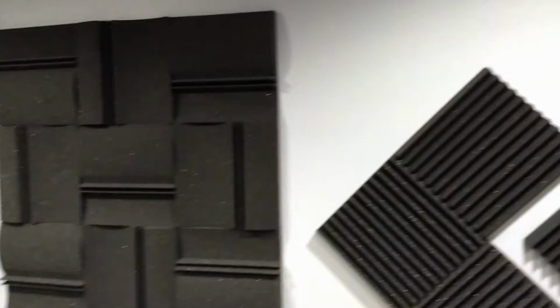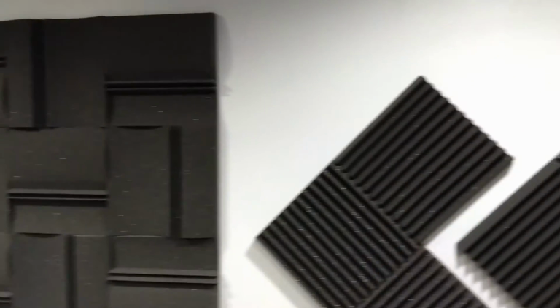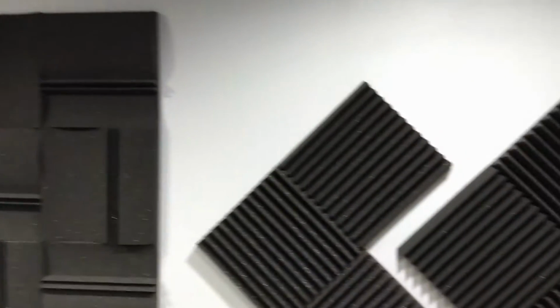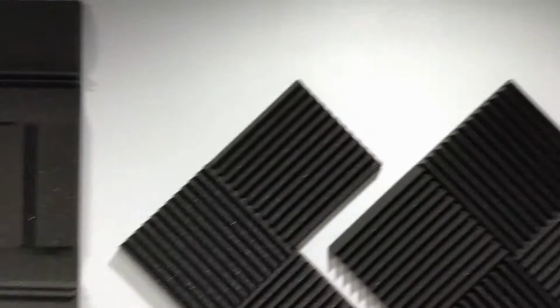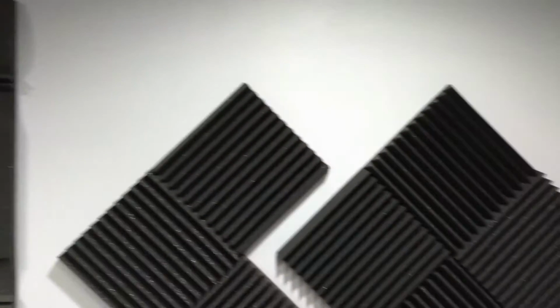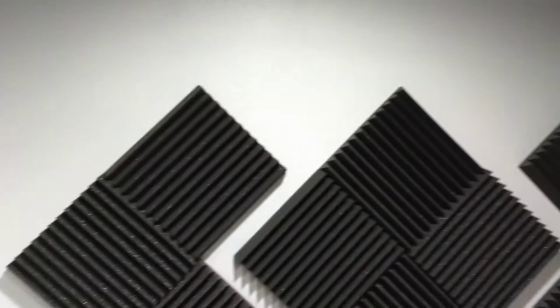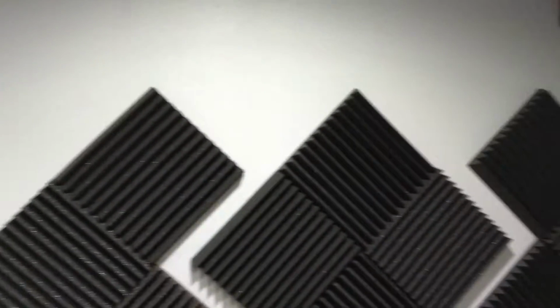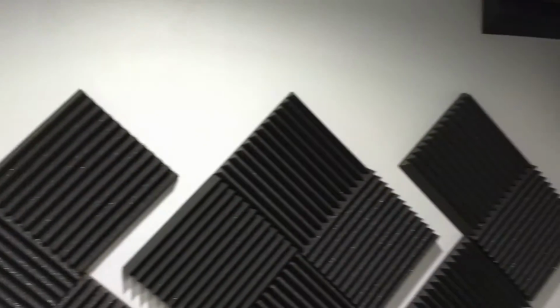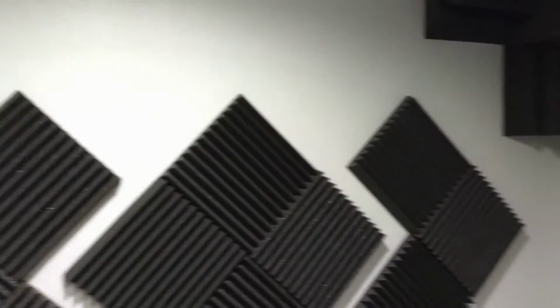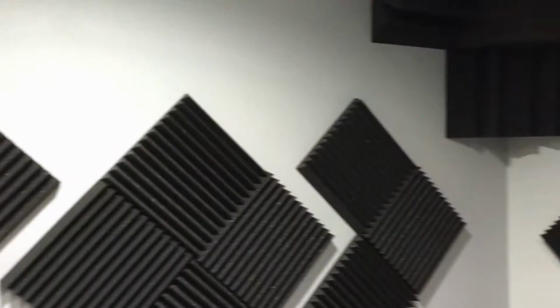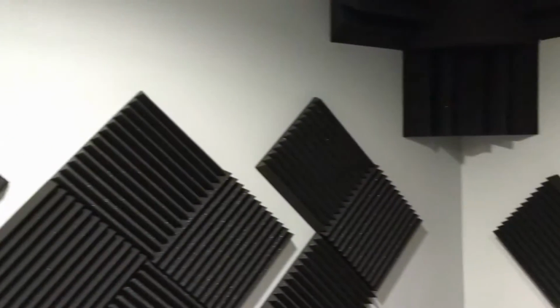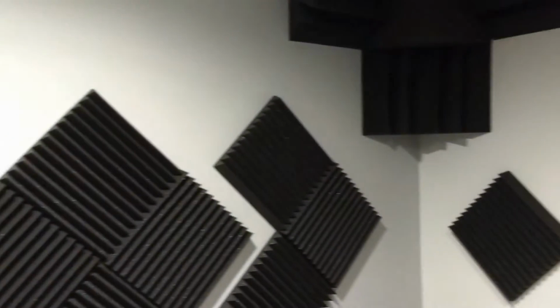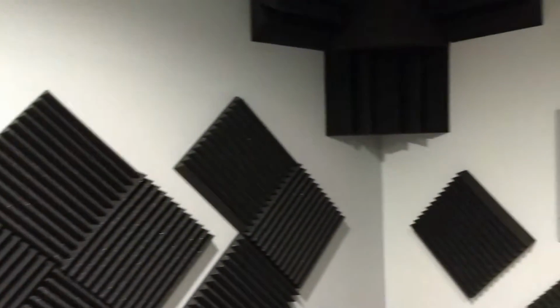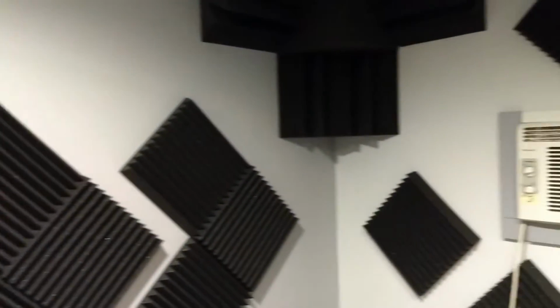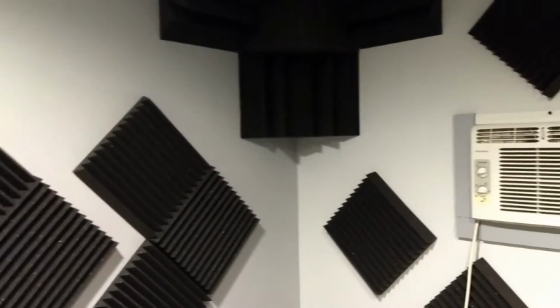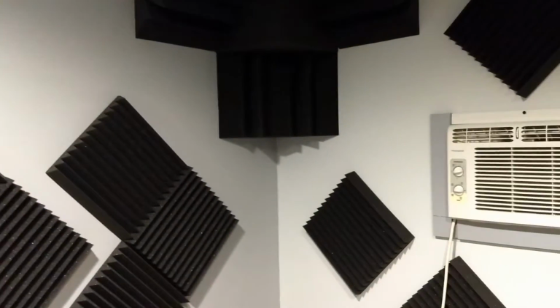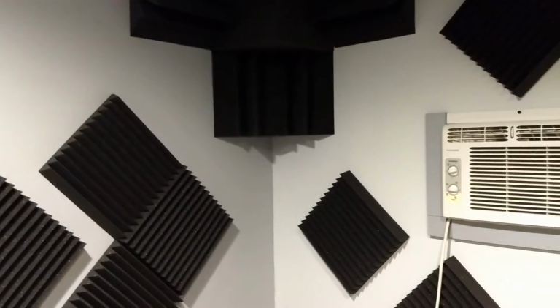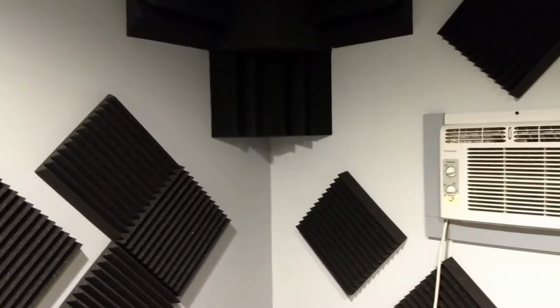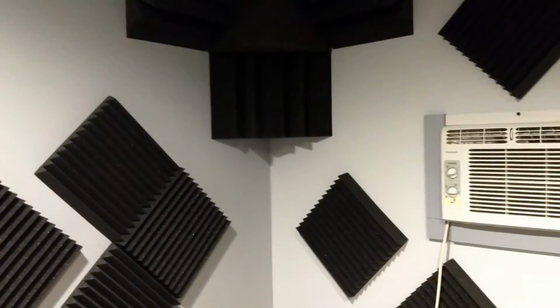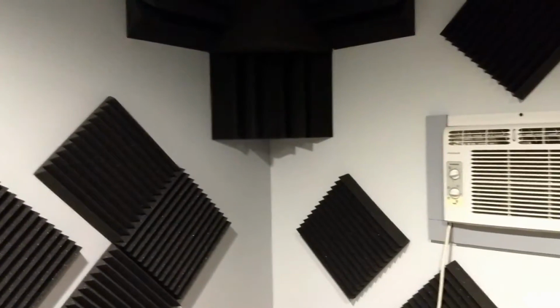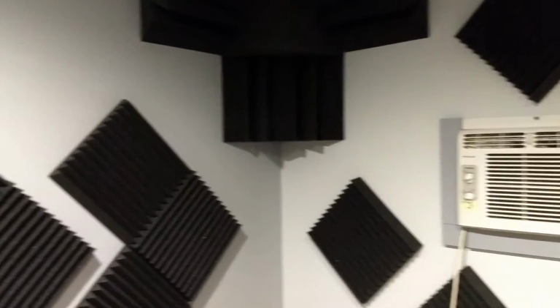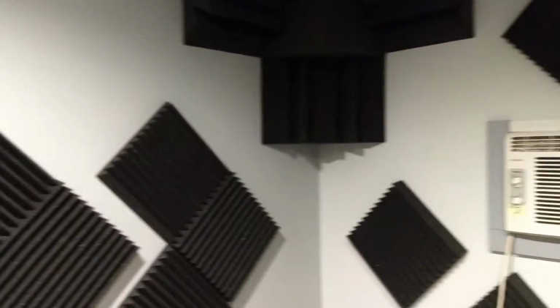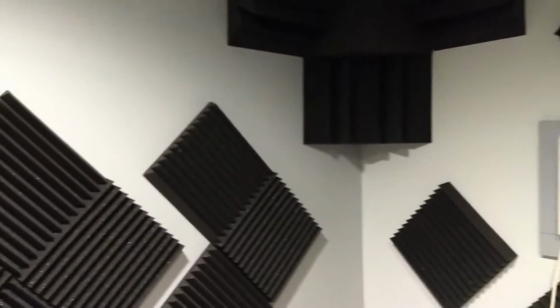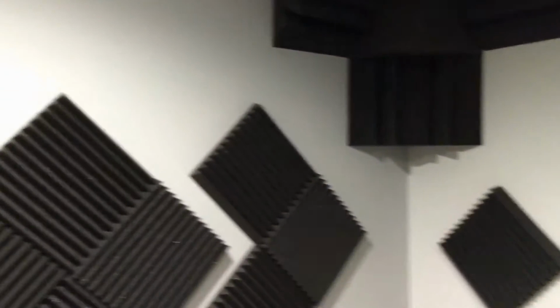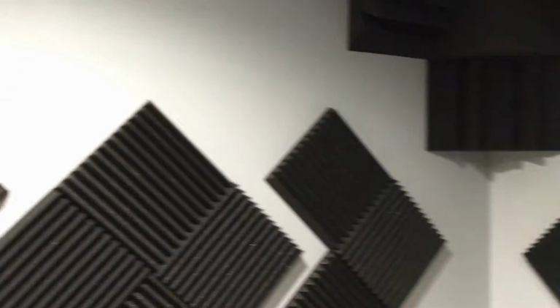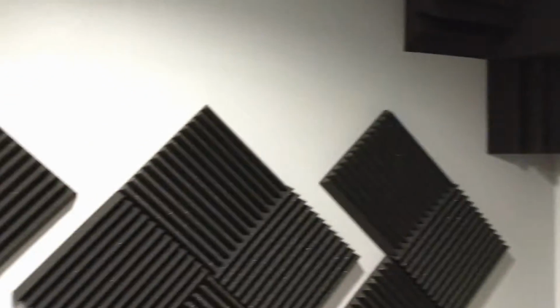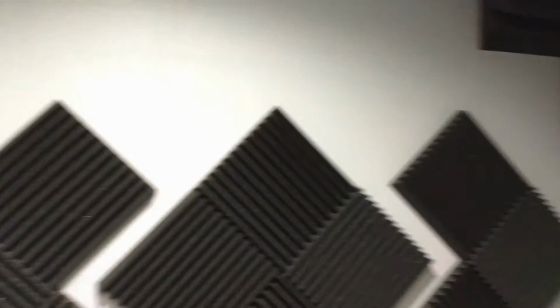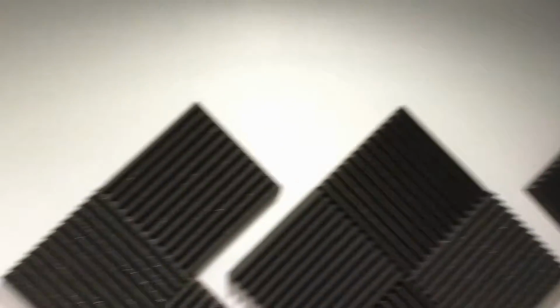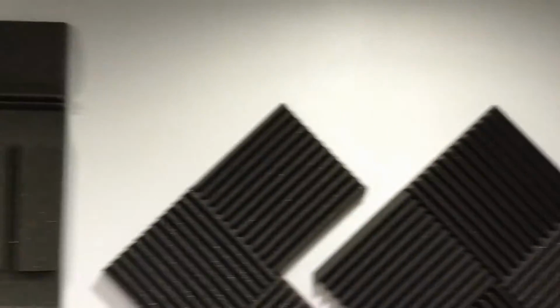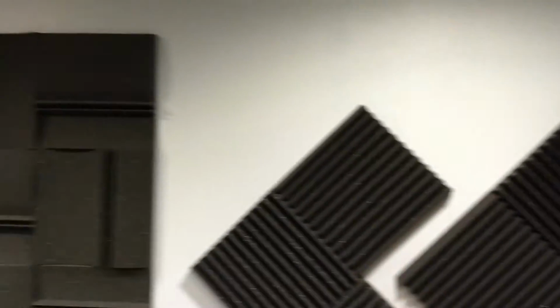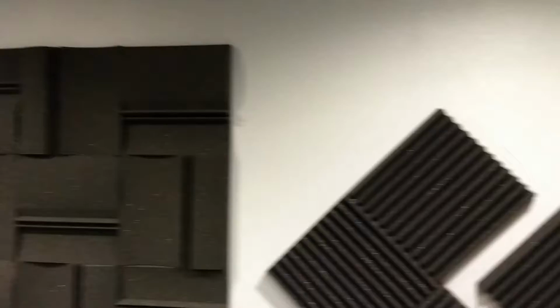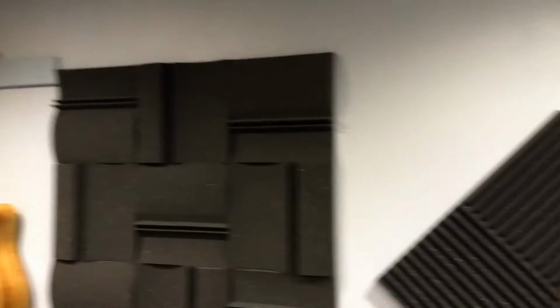You see a lot of wall covering here. It's acoustic tiles — I'll talk more about this later.